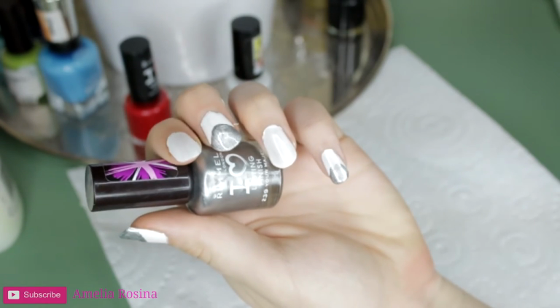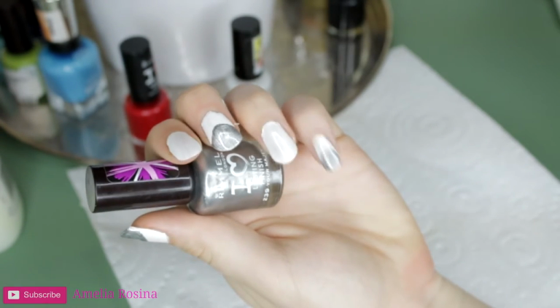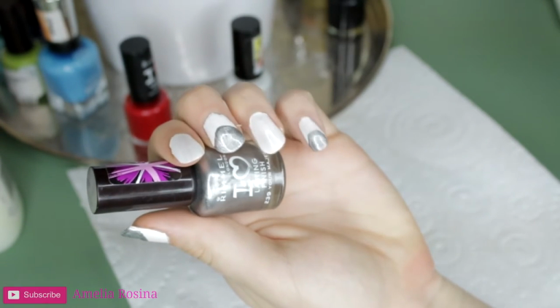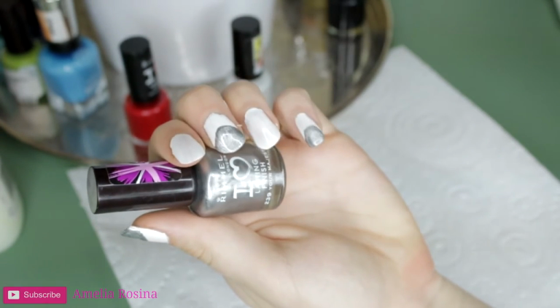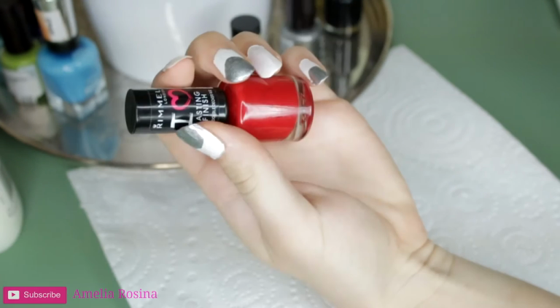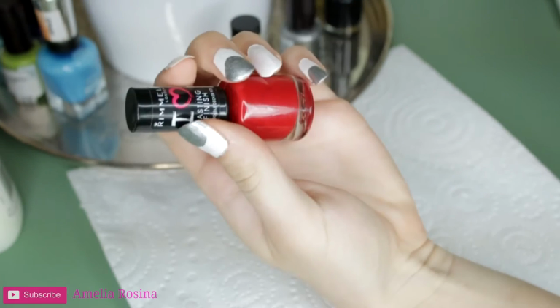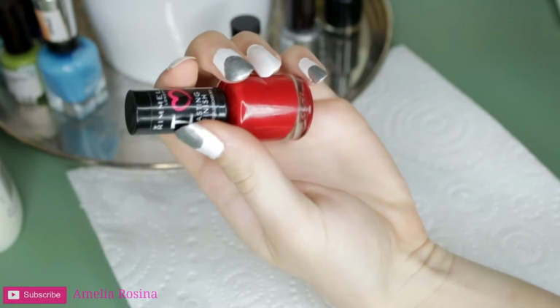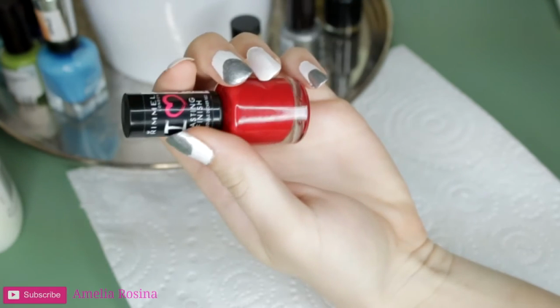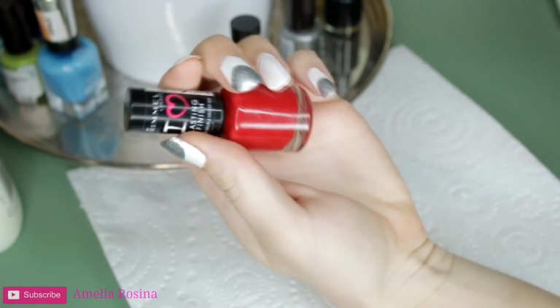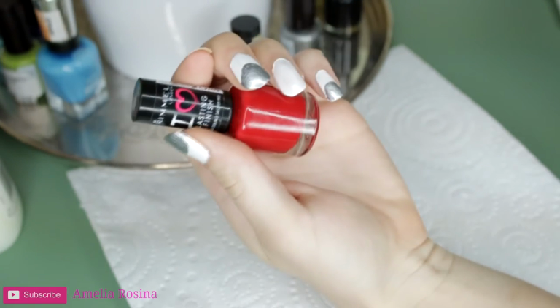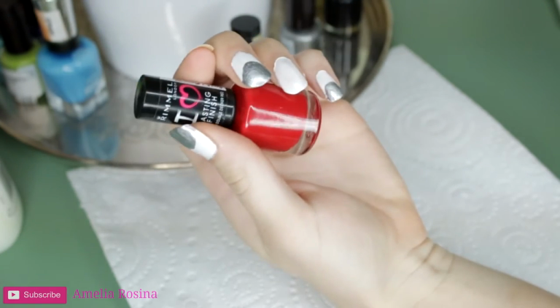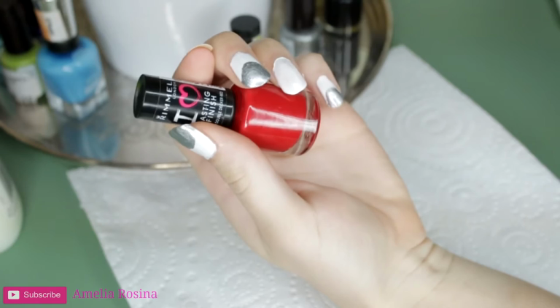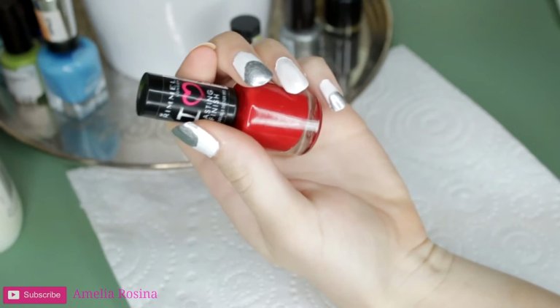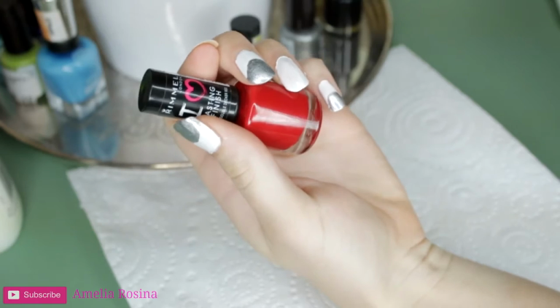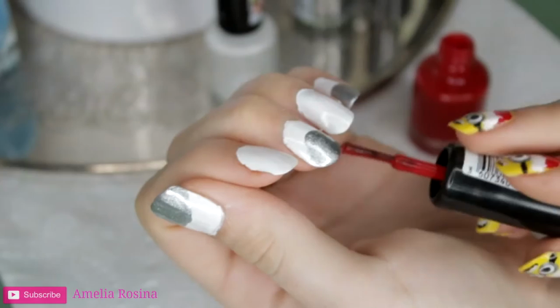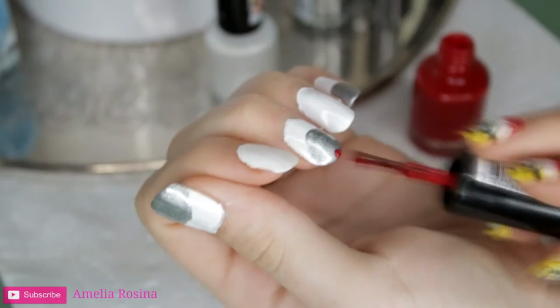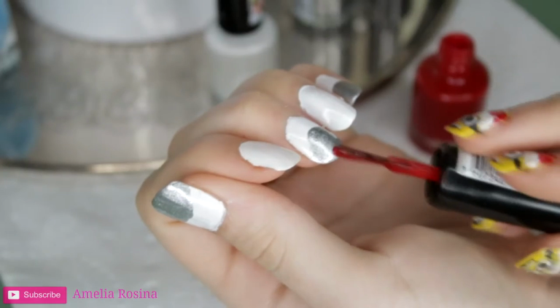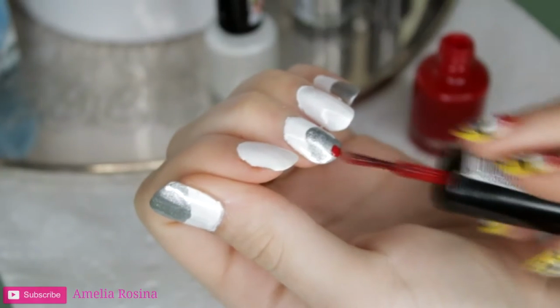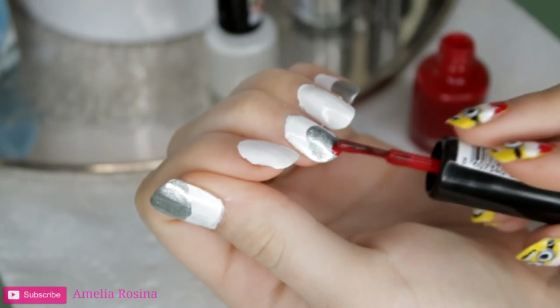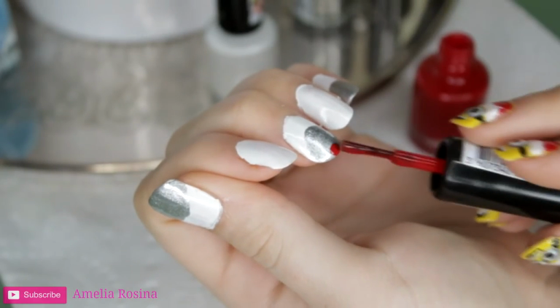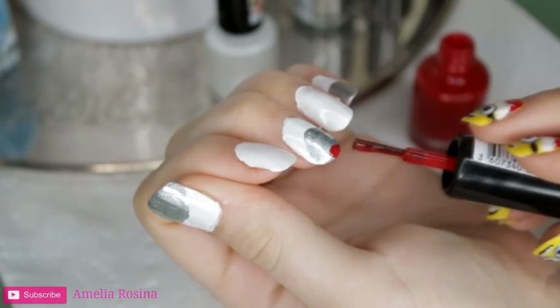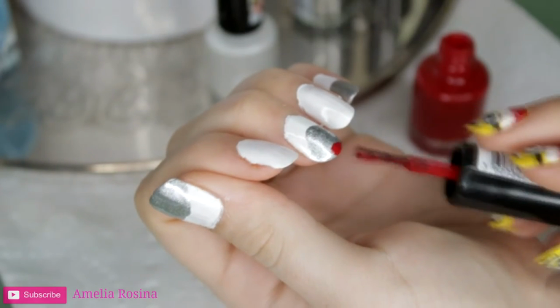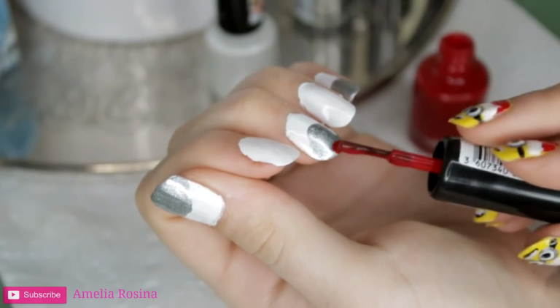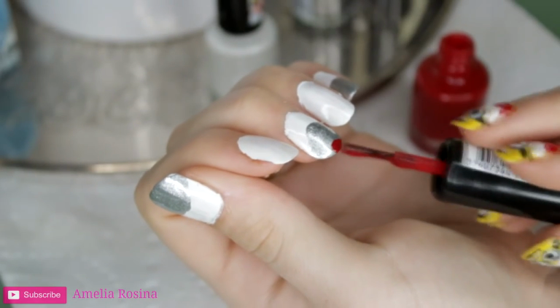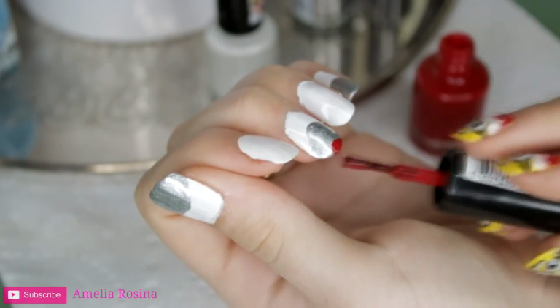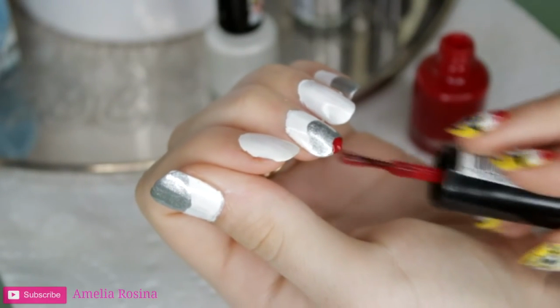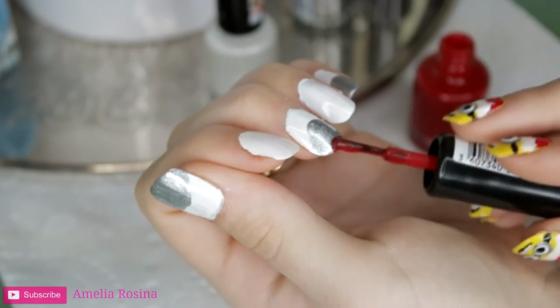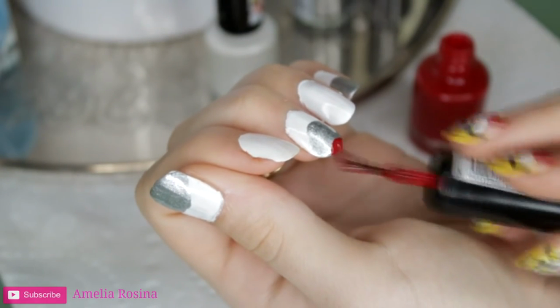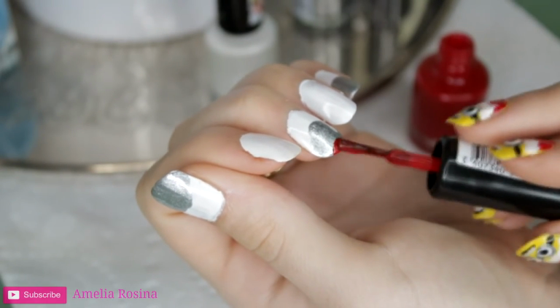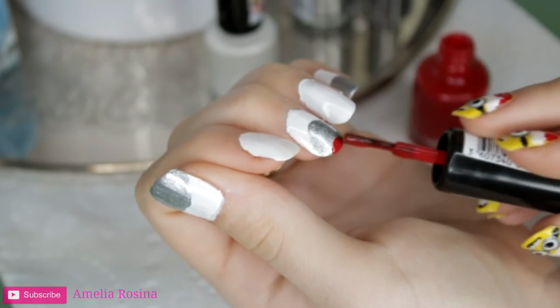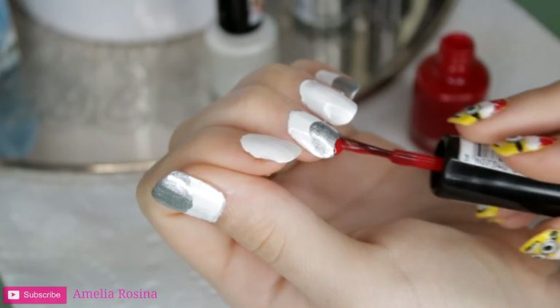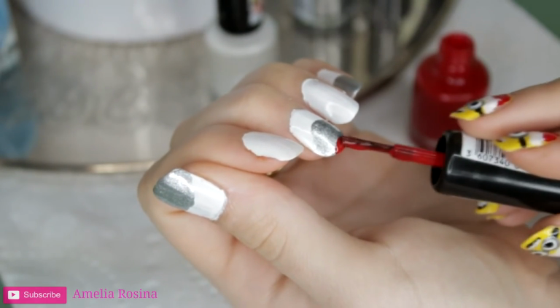Following that, I will be taking the red and on the center nail, I will be putting this red nose for the reindeer.